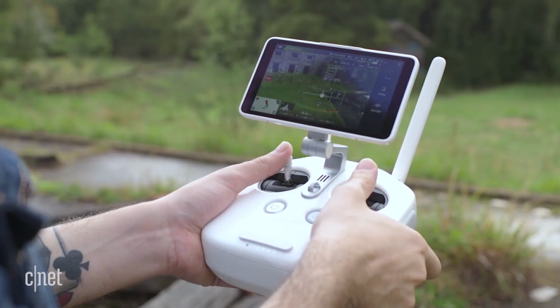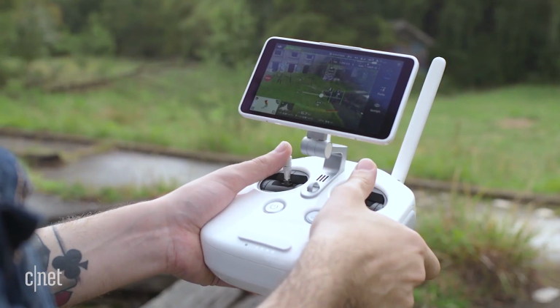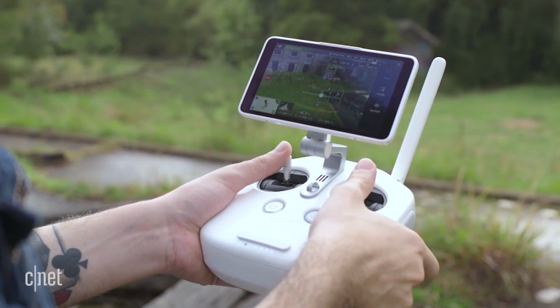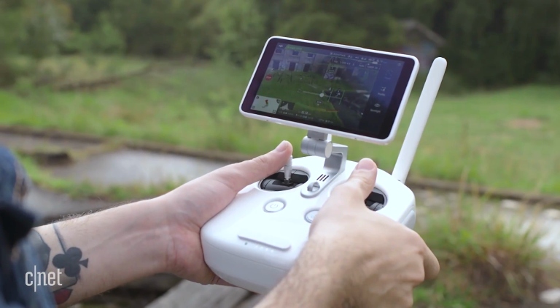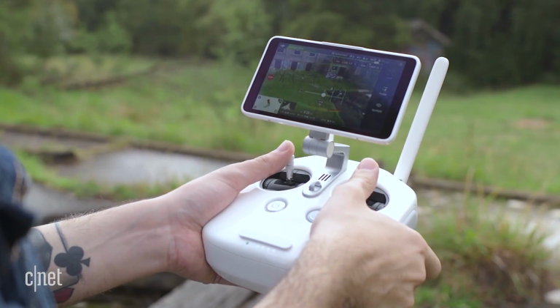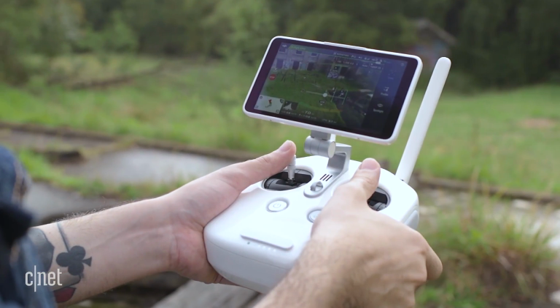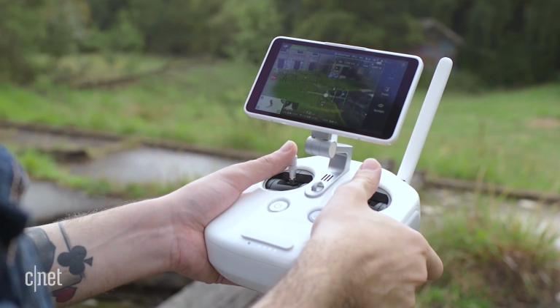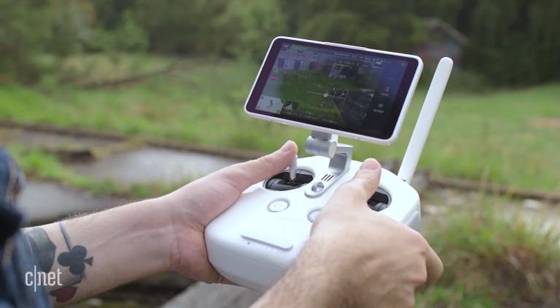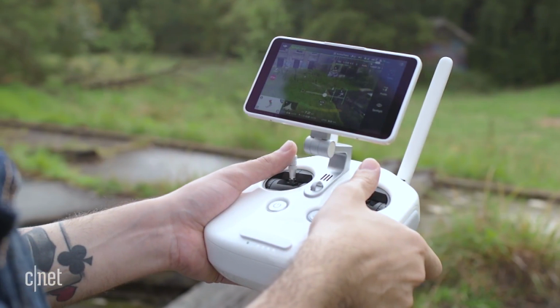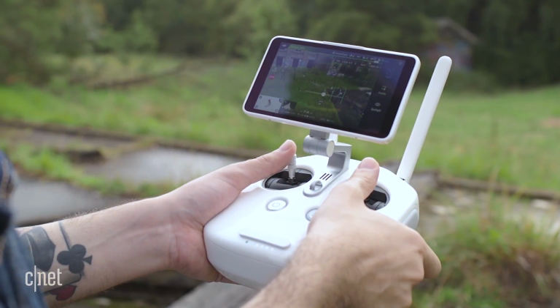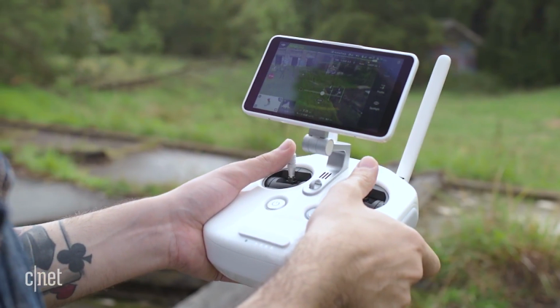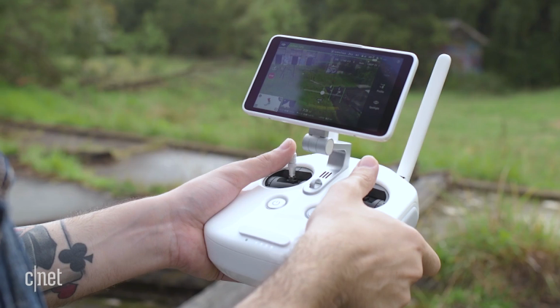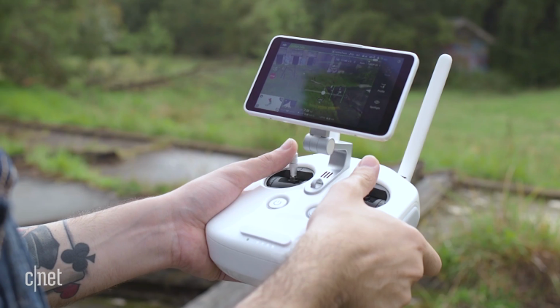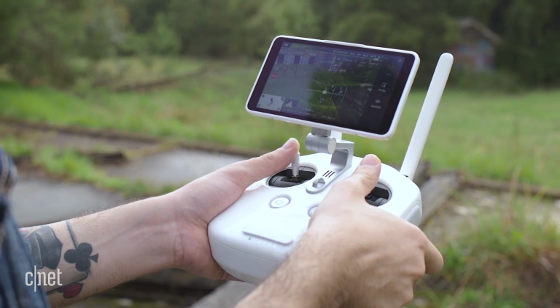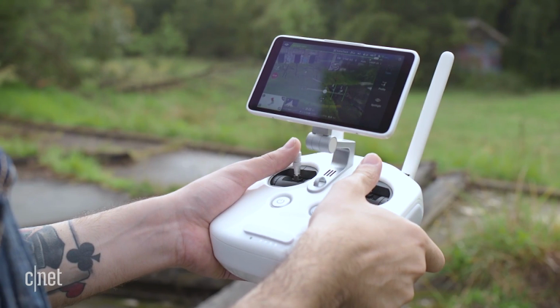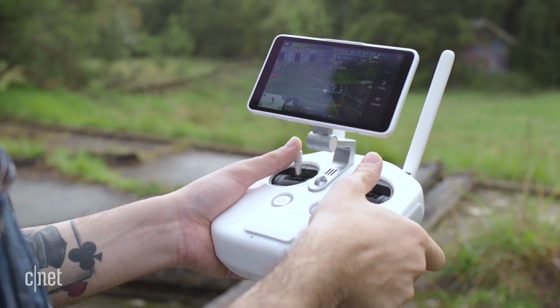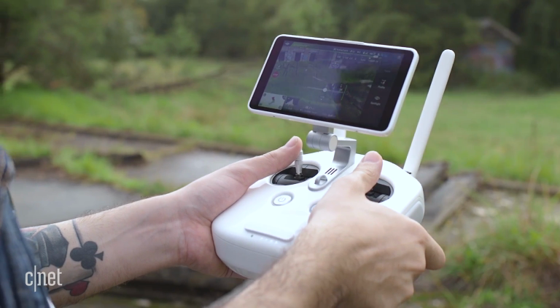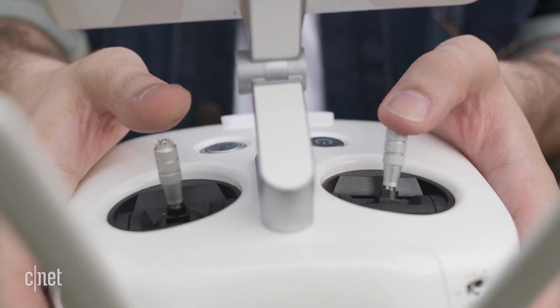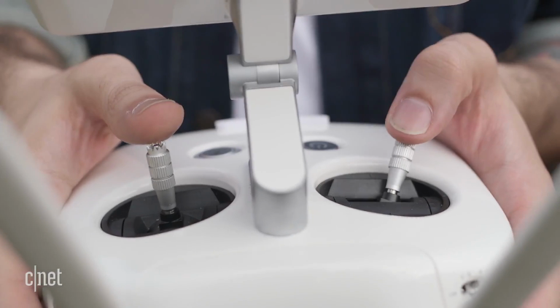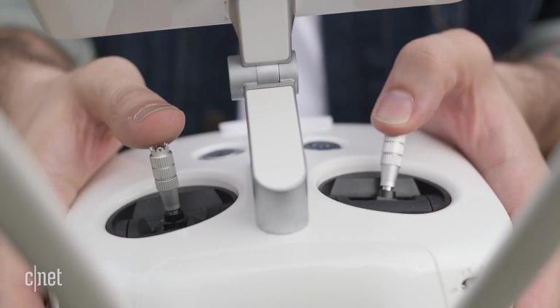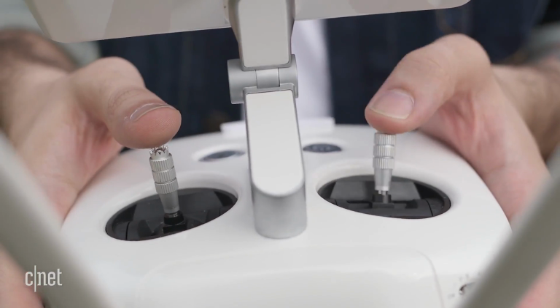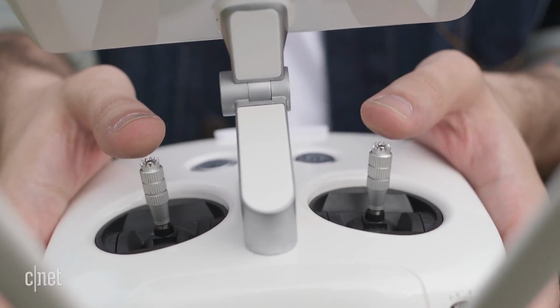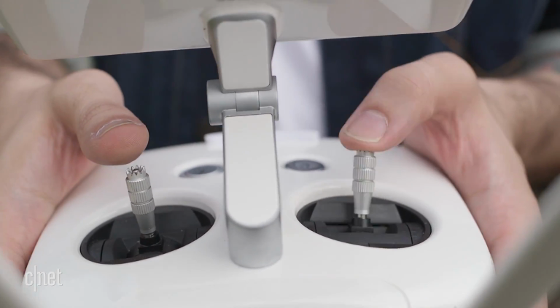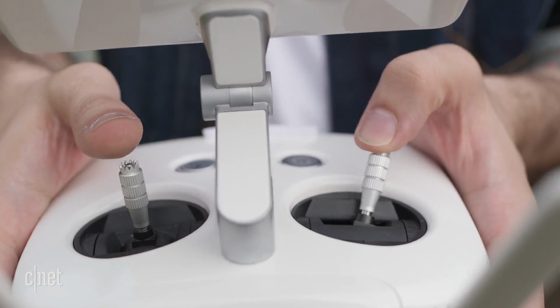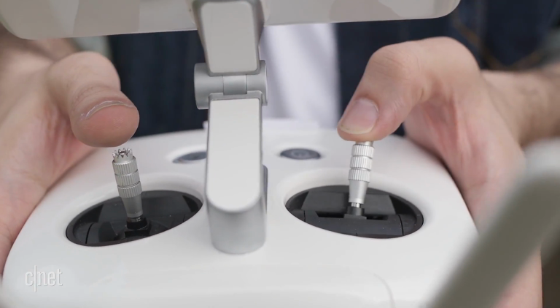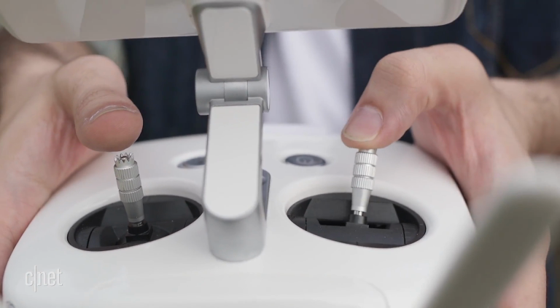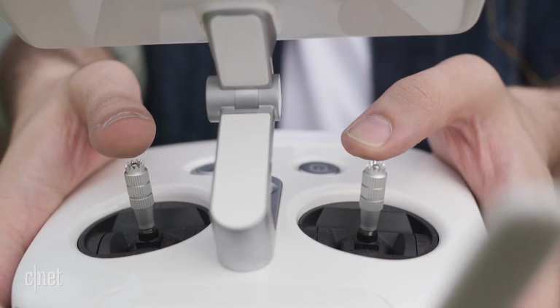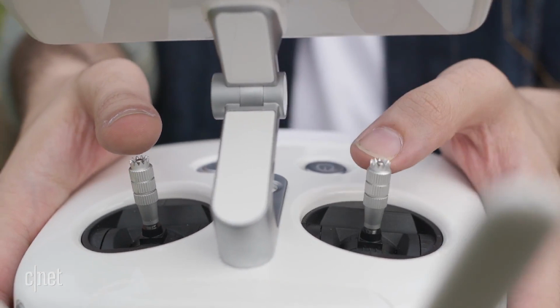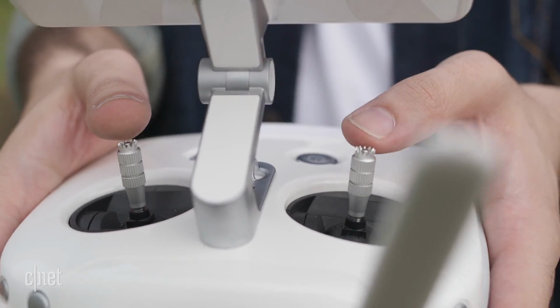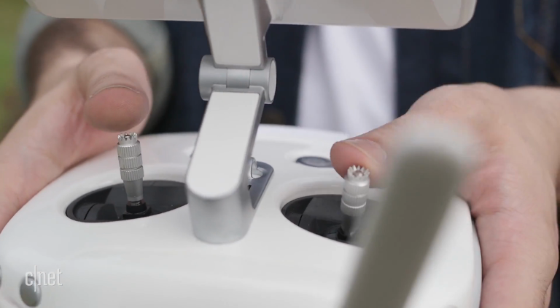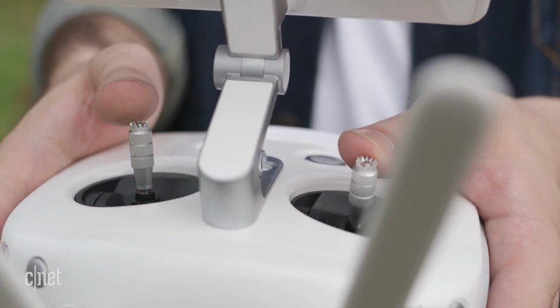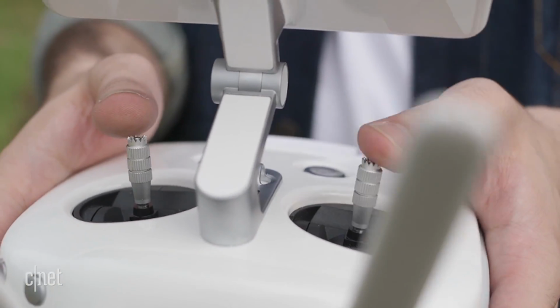The controller itself is excellent, offering very easy-to-learn flight controls and impressive command of the underslung 4K camera.